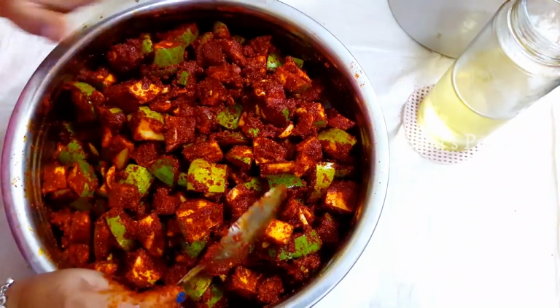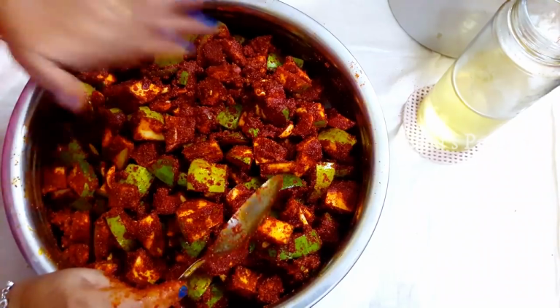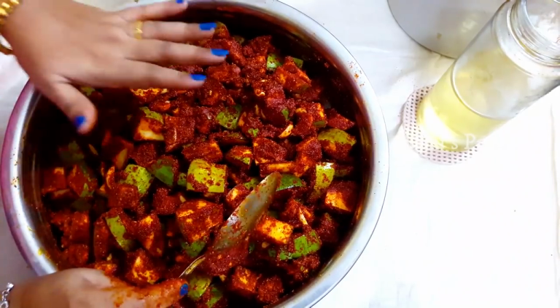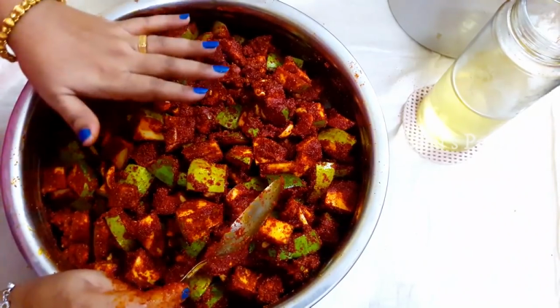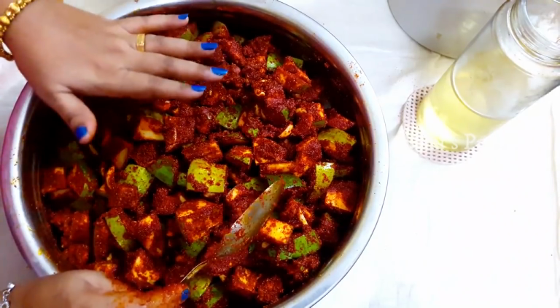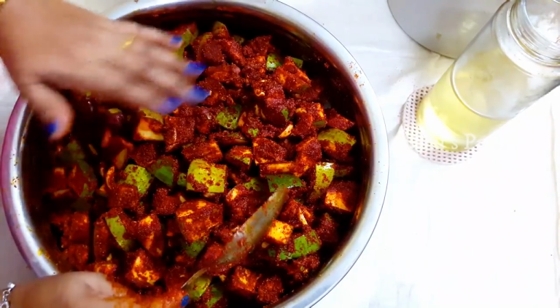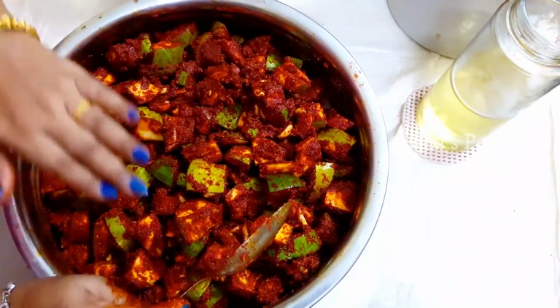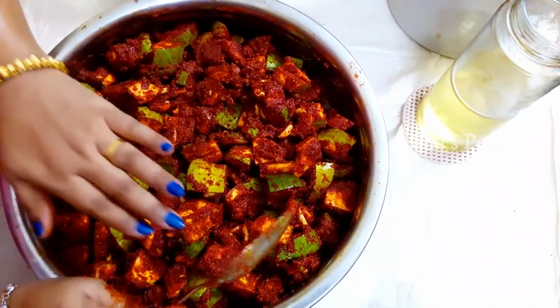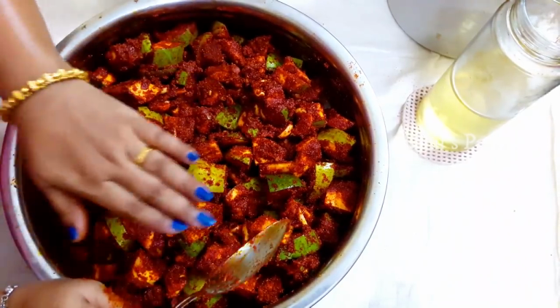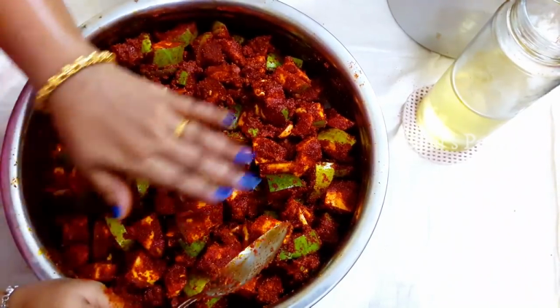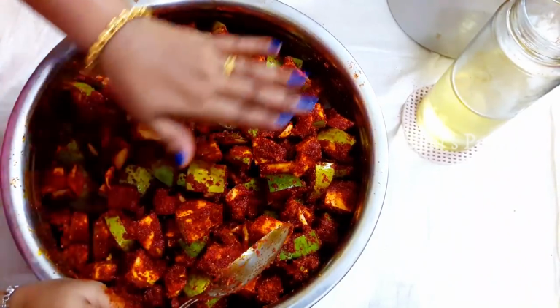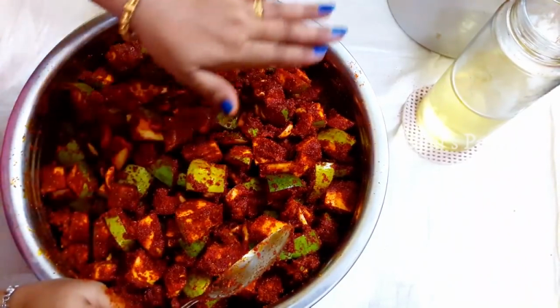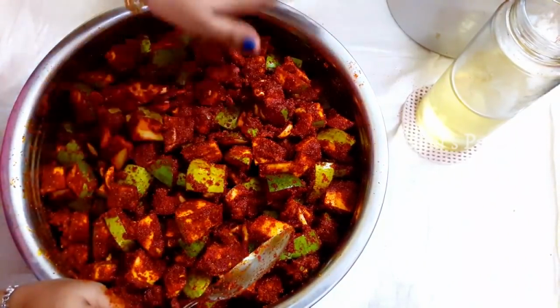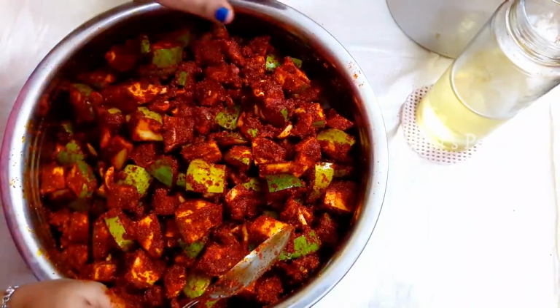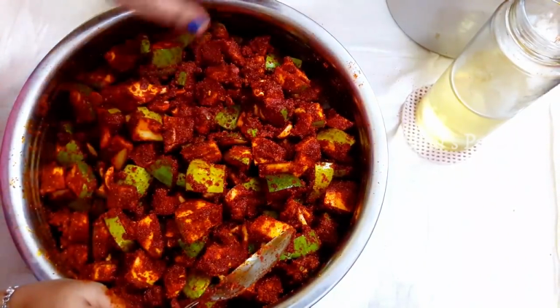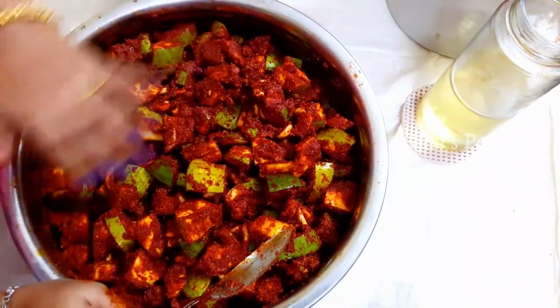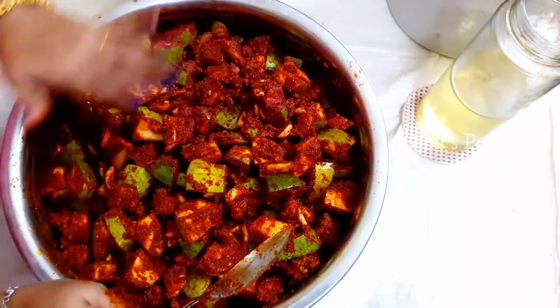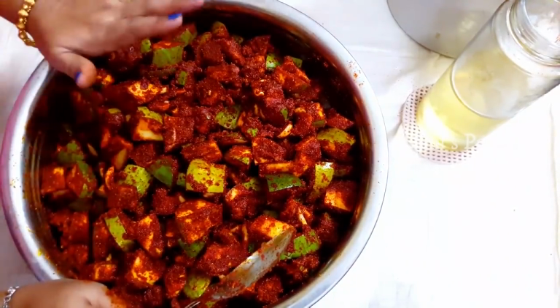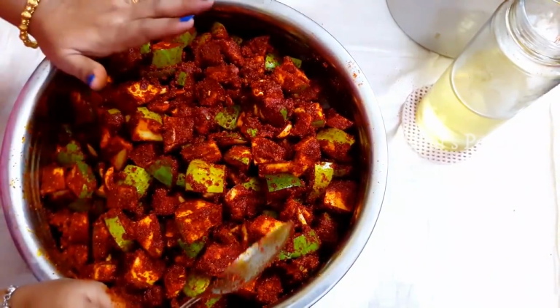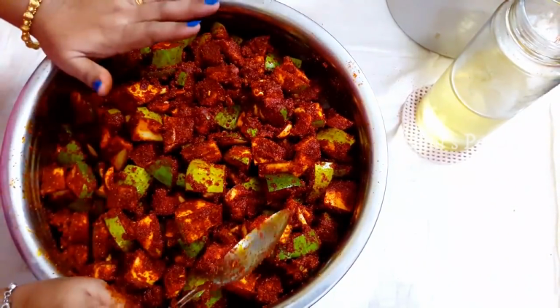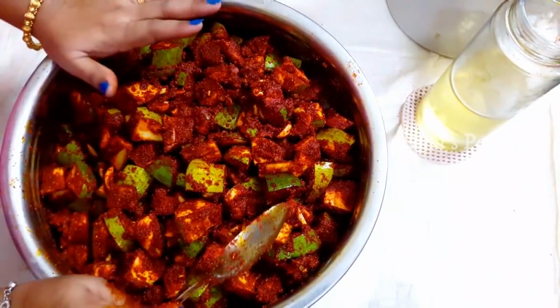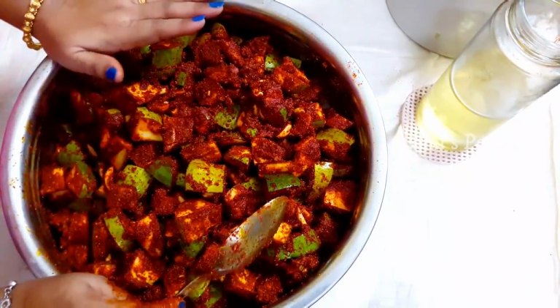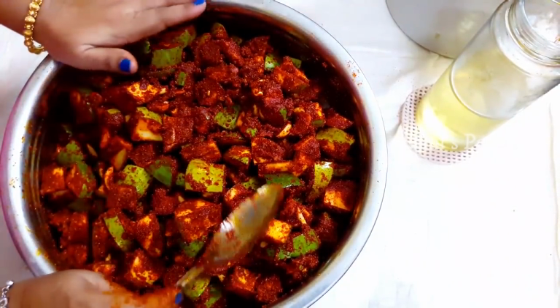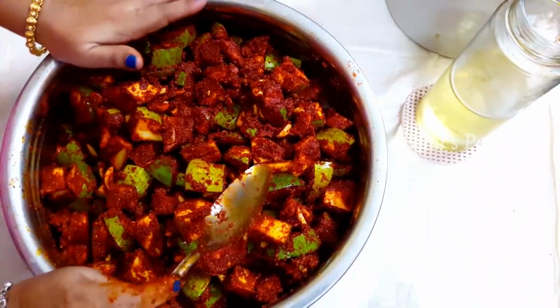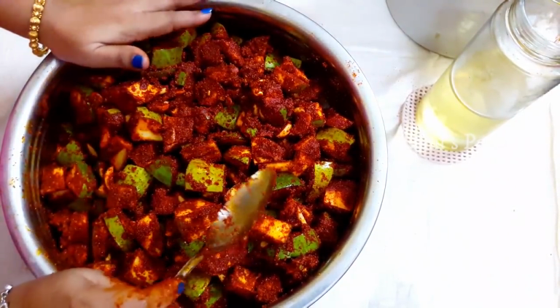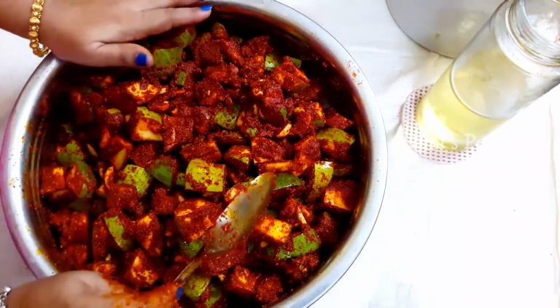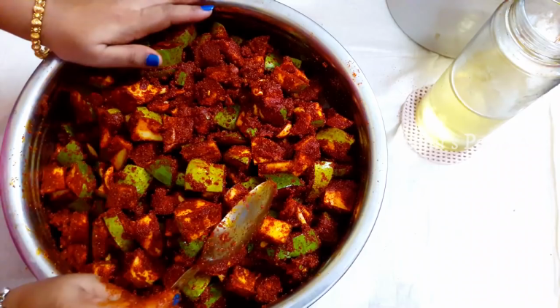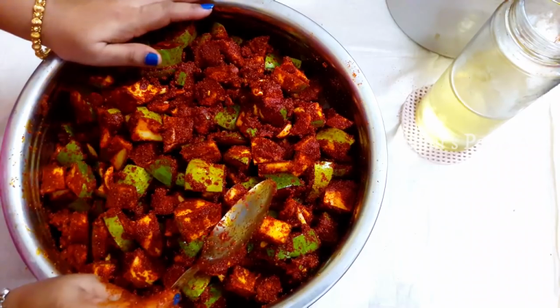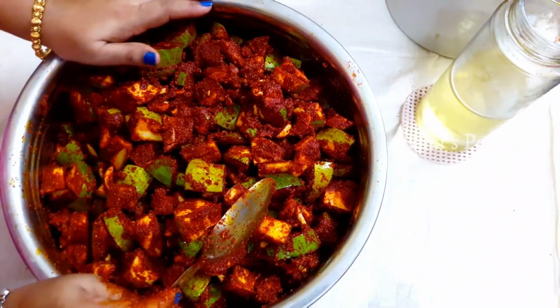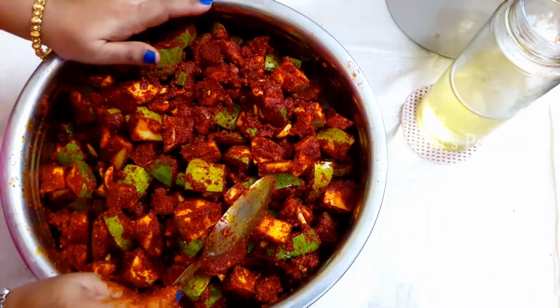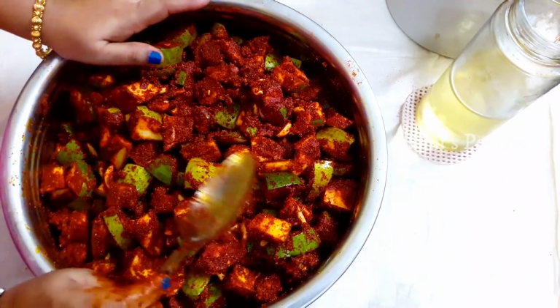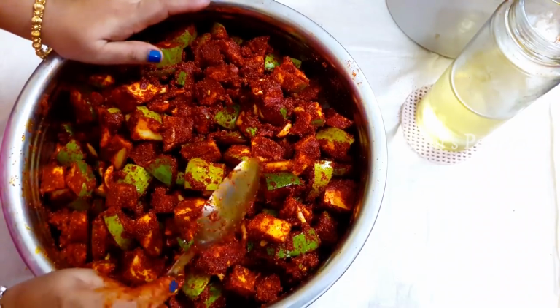Let go of it and mix in. That's why it's perfect.